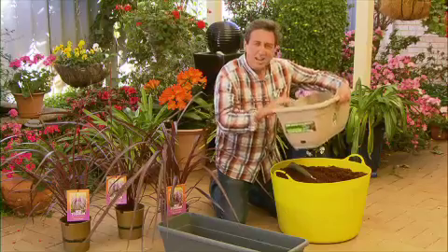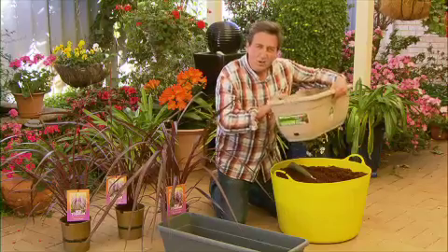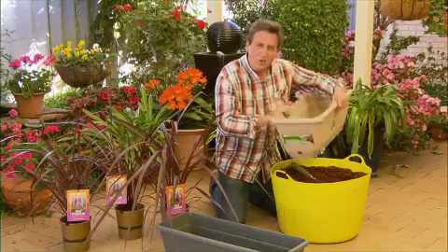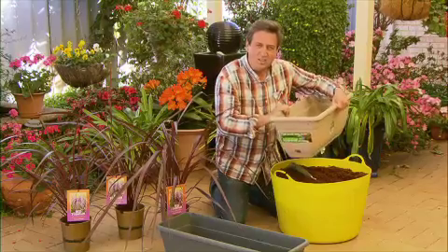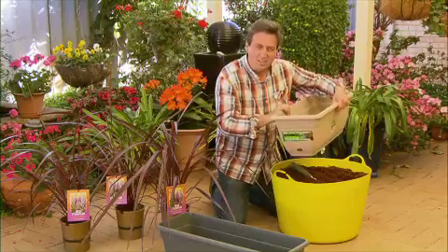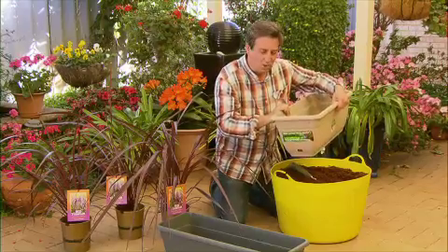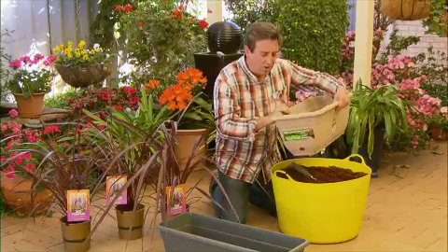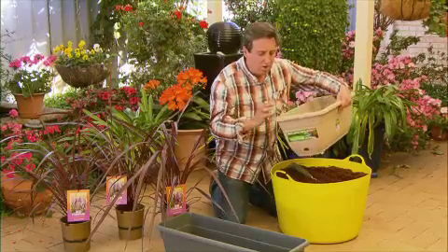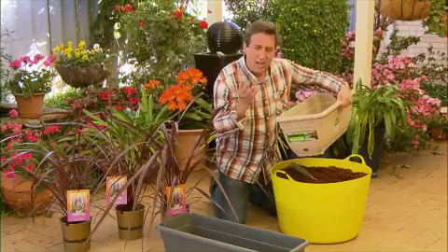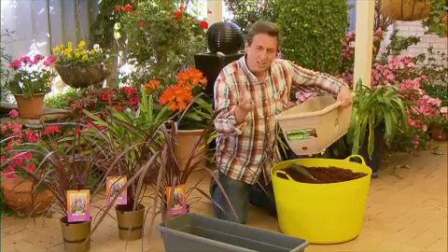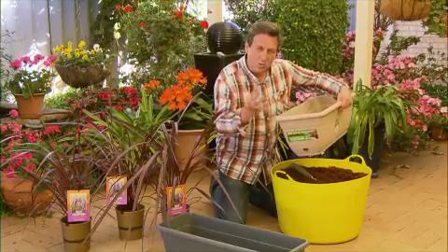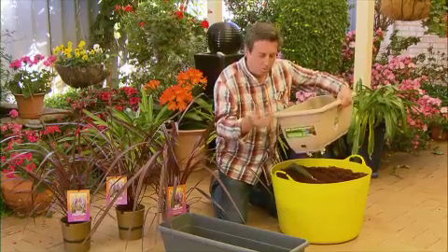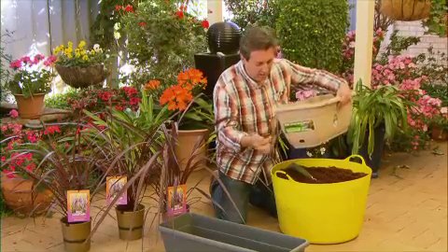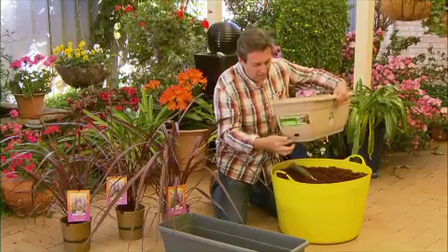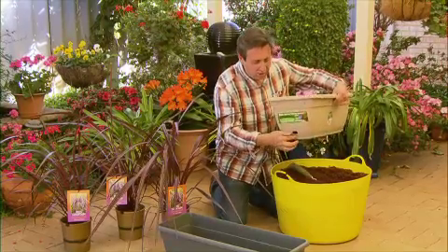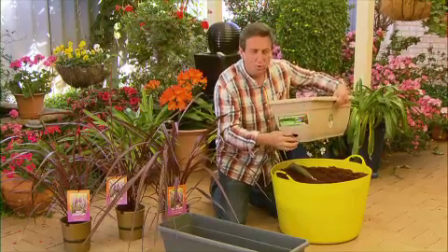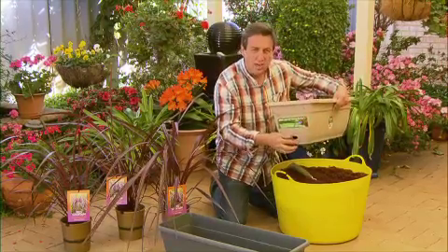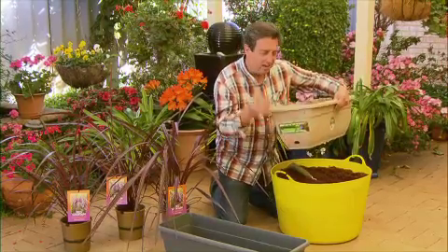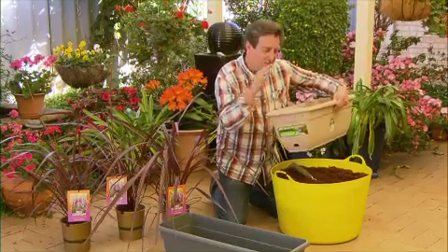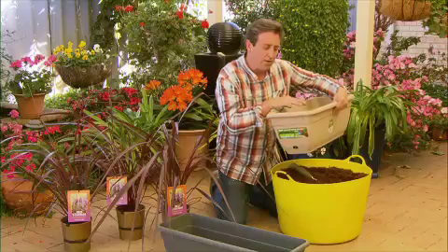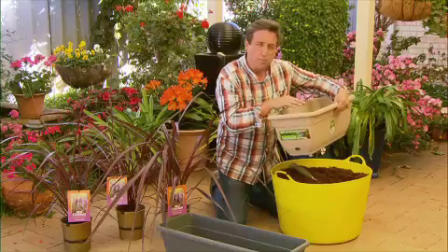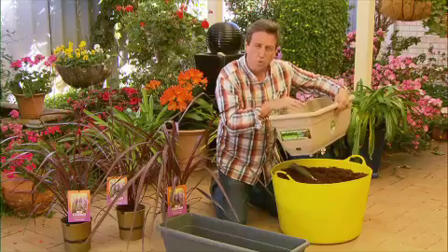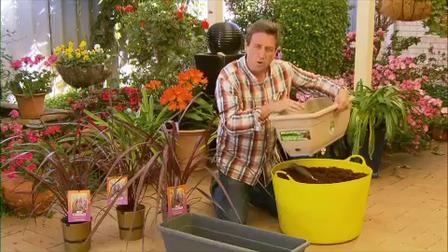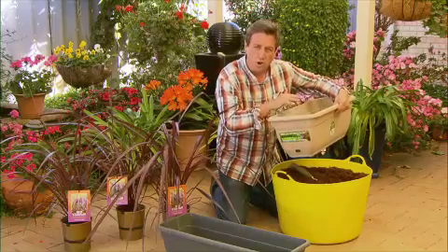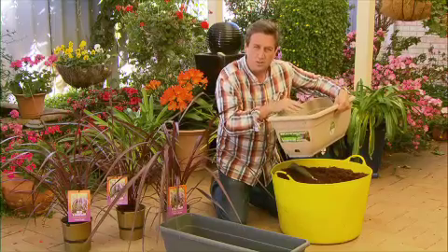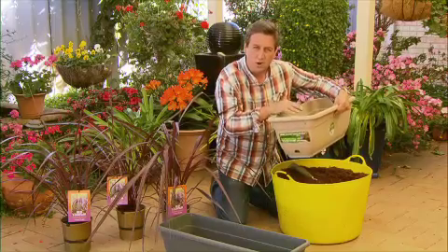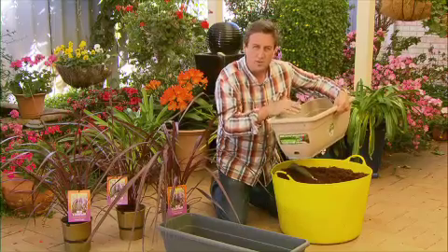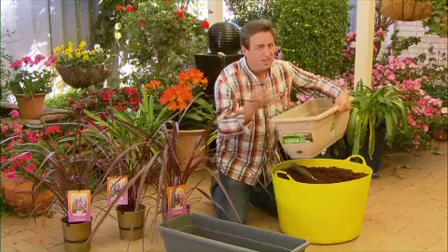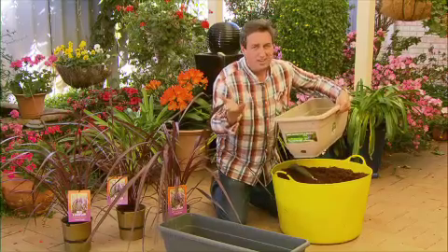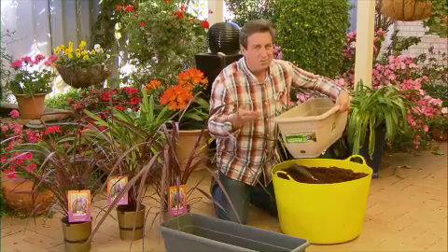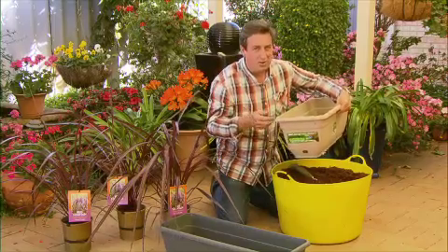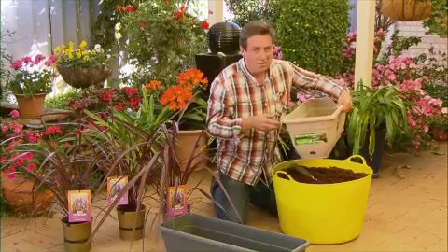And if you use these inside, you can actually water the plant through there instead of having to pour water over the top. It's very clever.